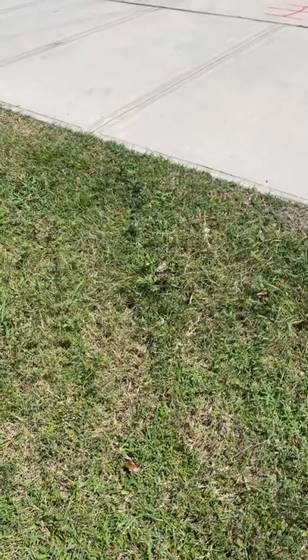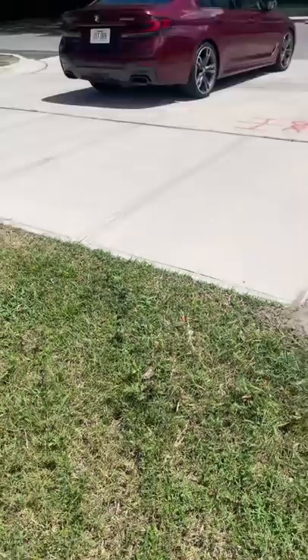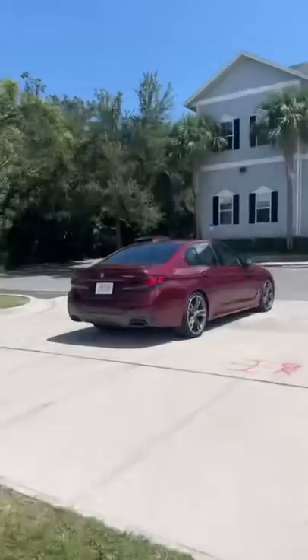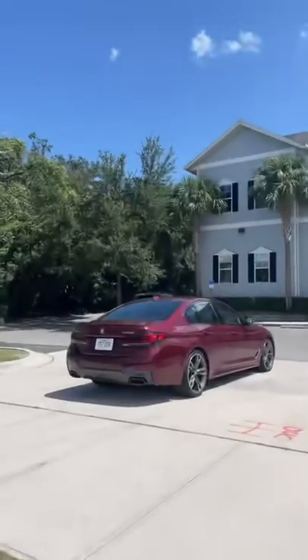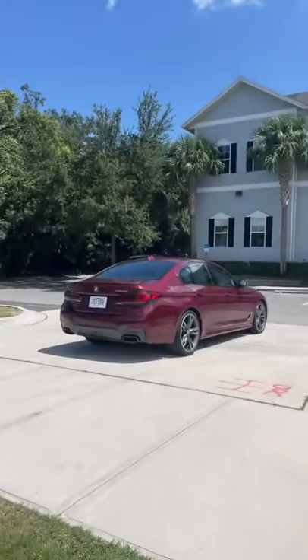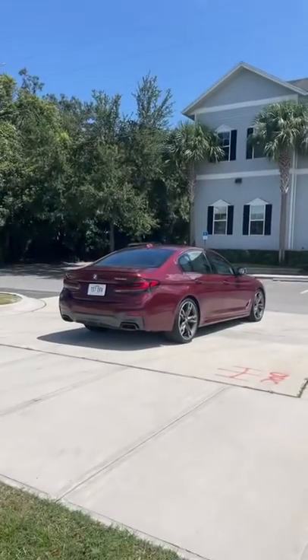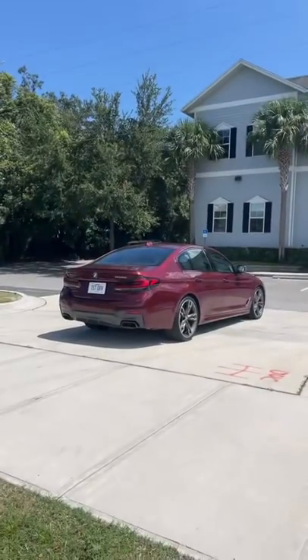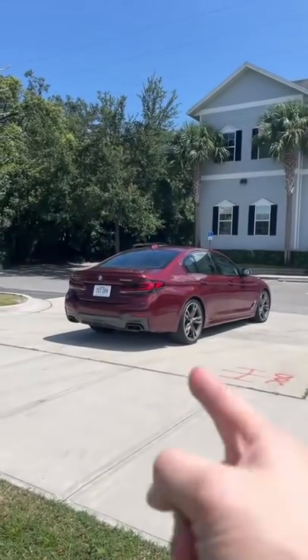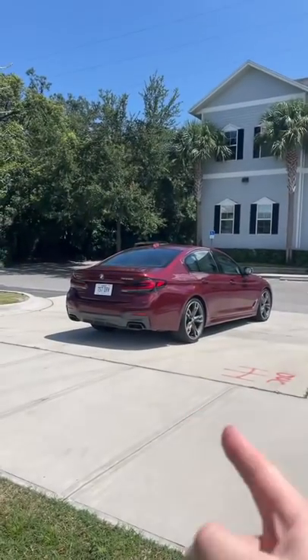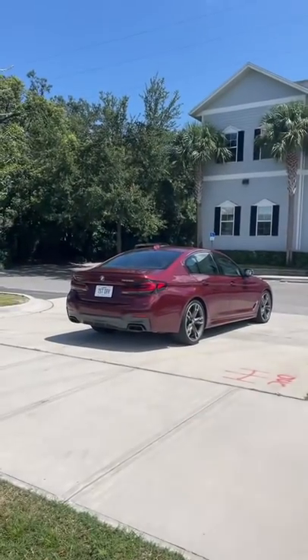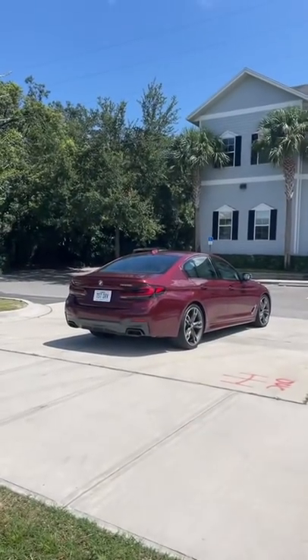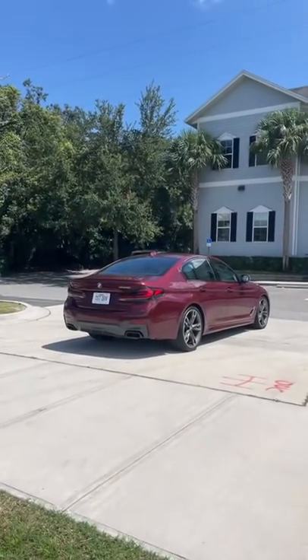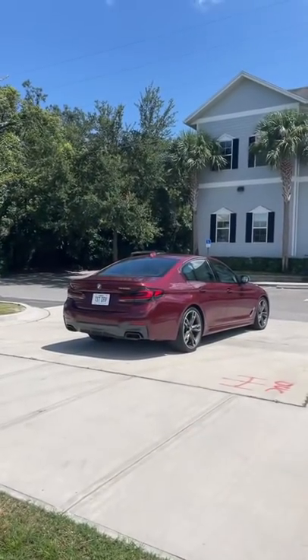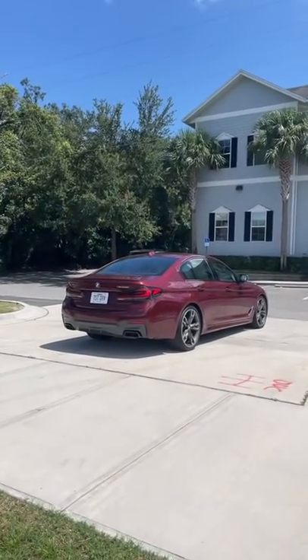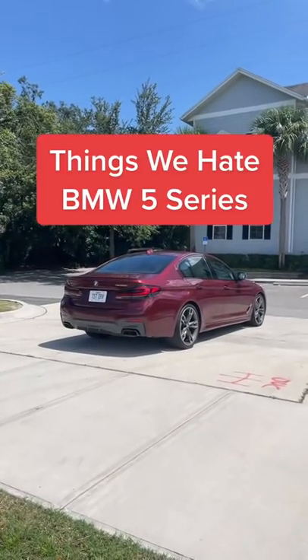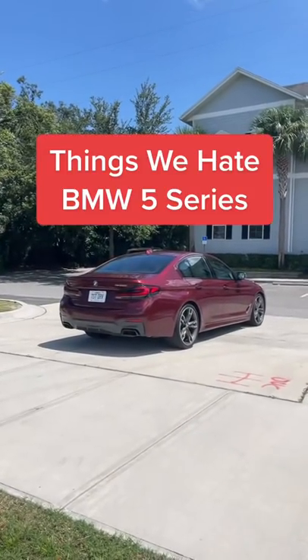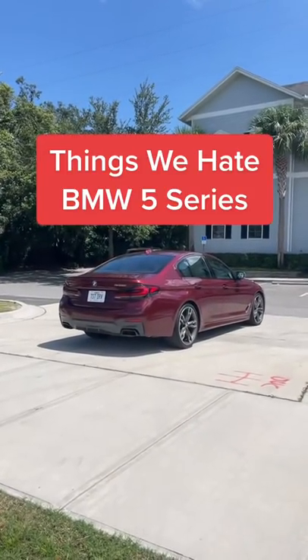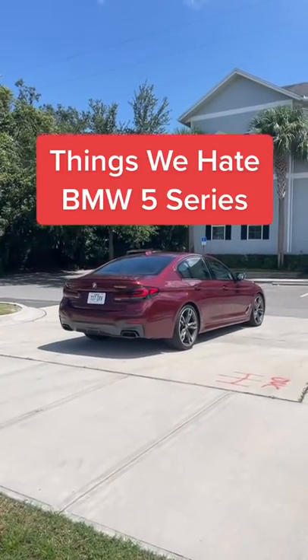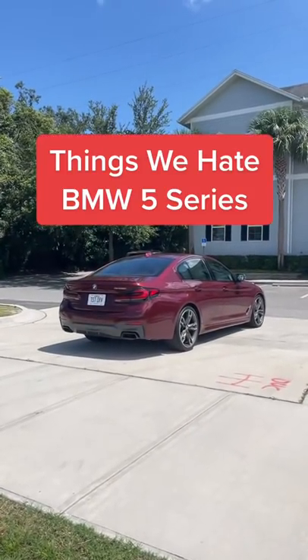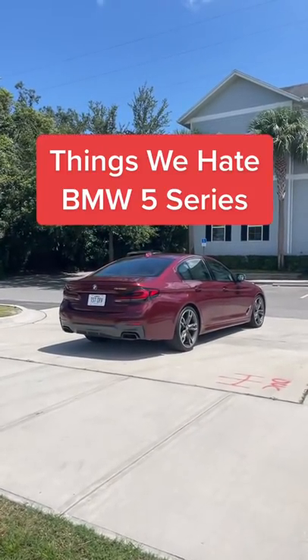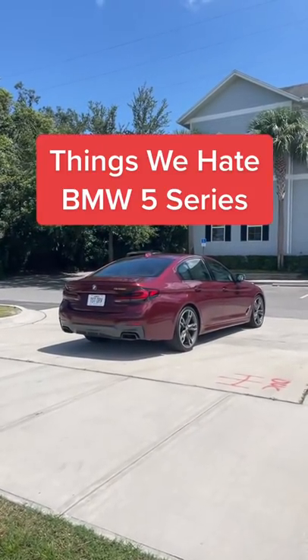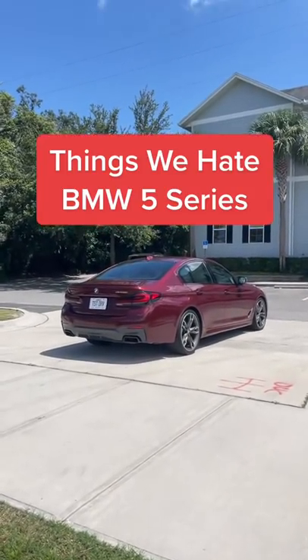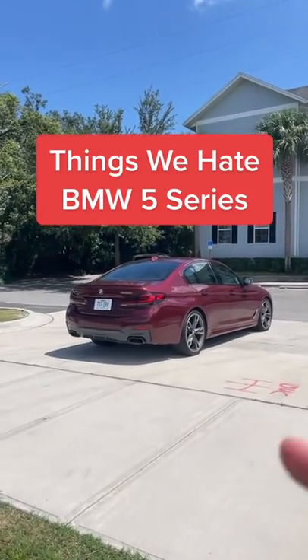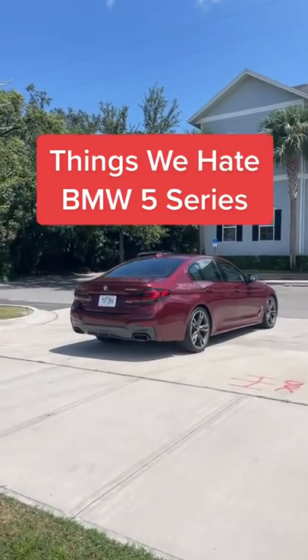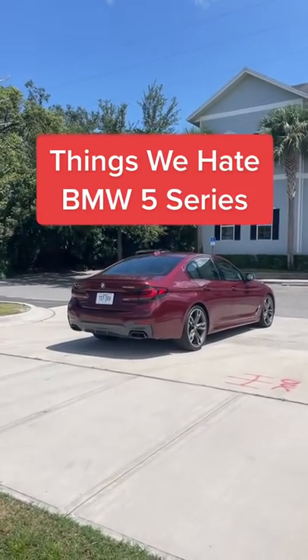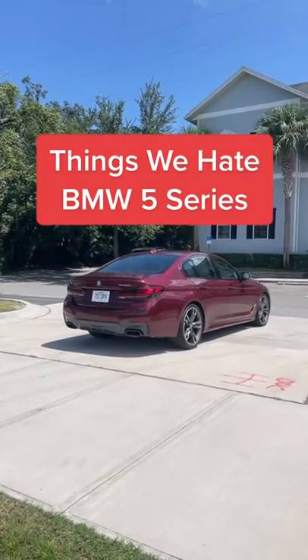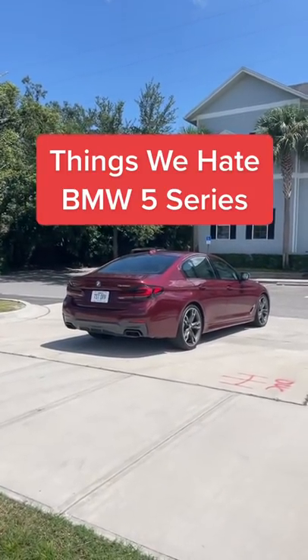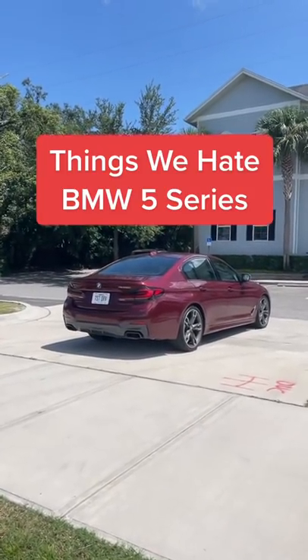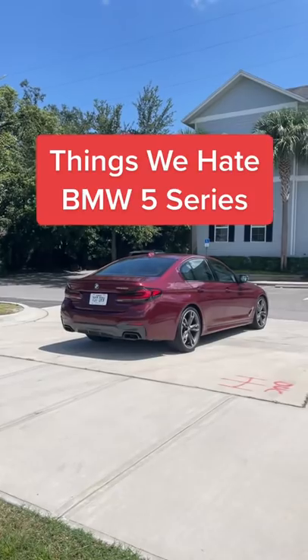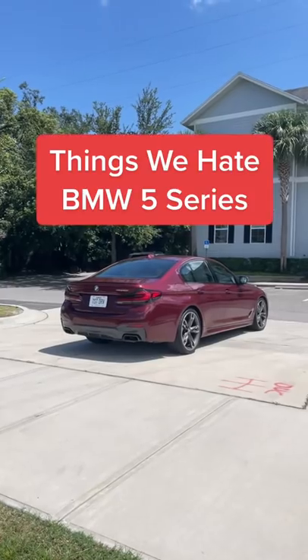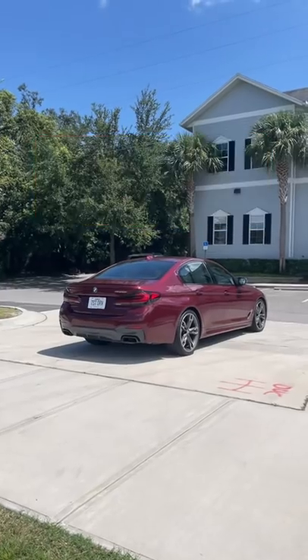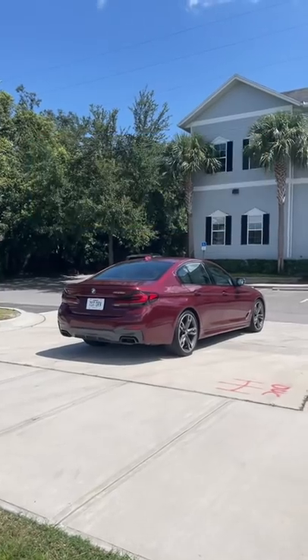This is the $93,000 BMW M550i. Here are a few things I don't love about it.